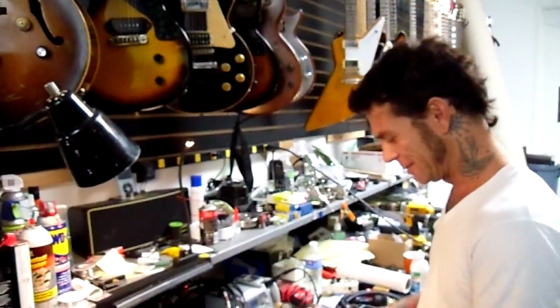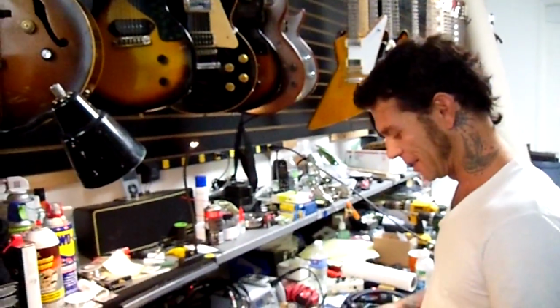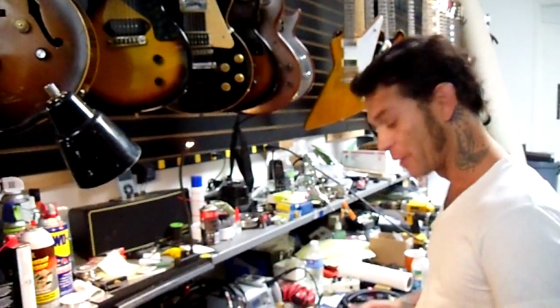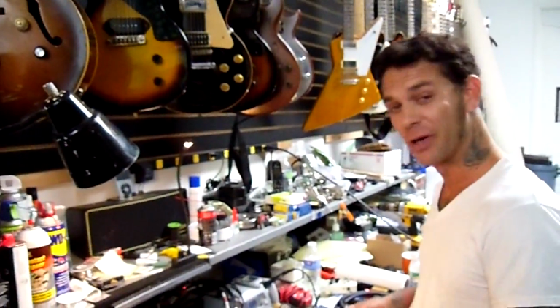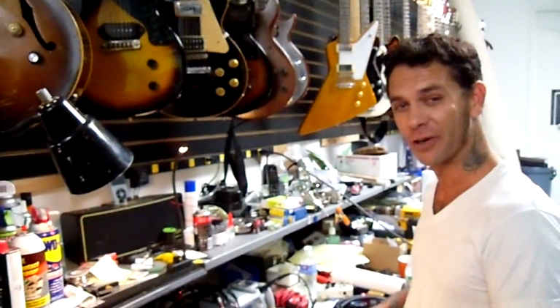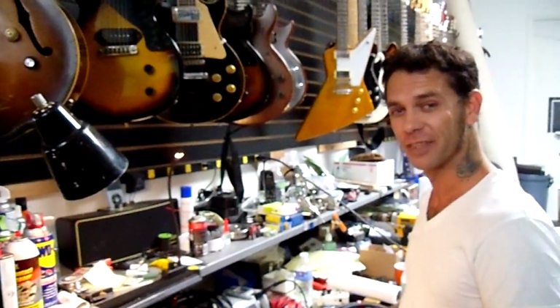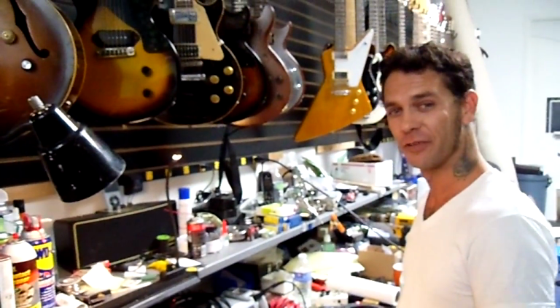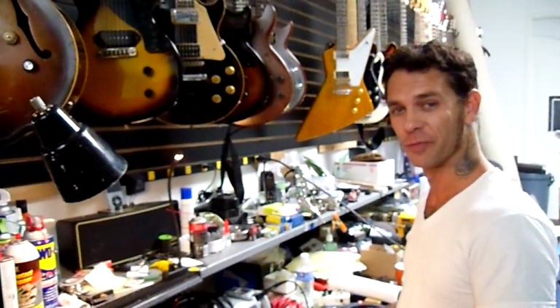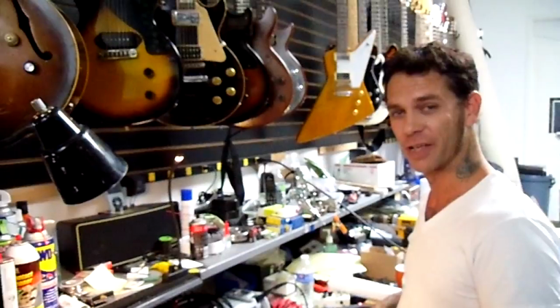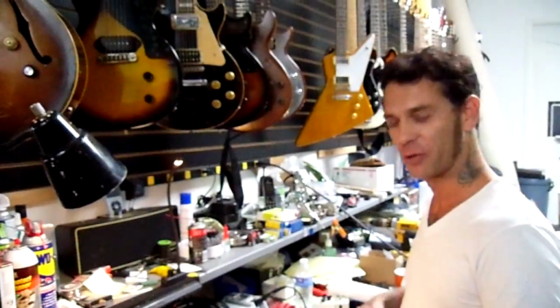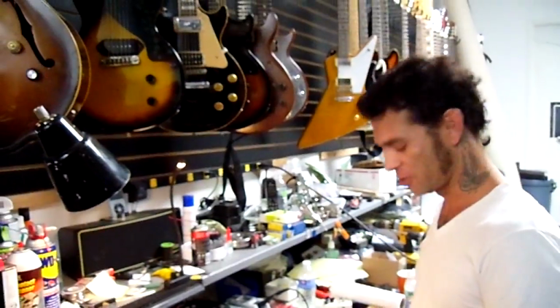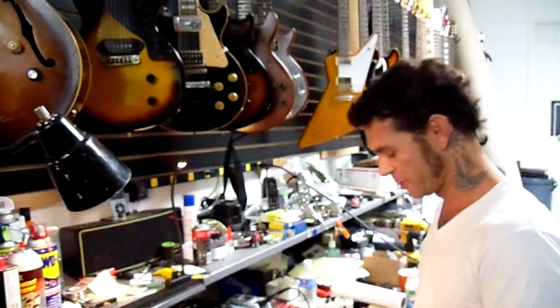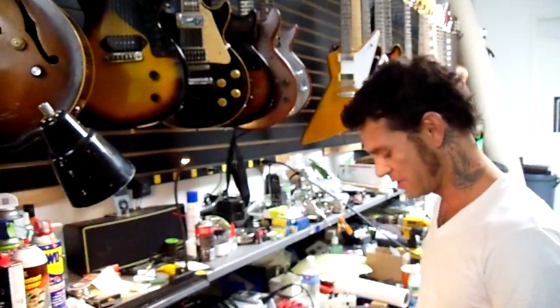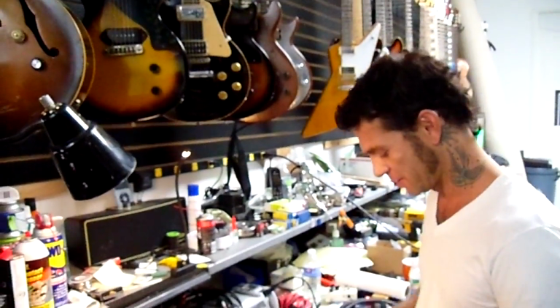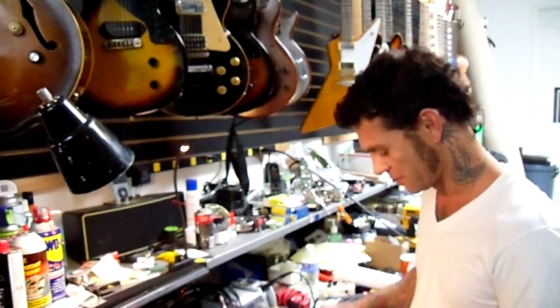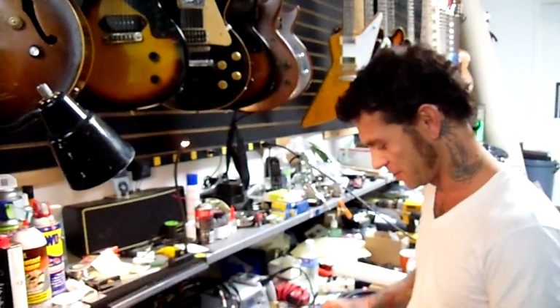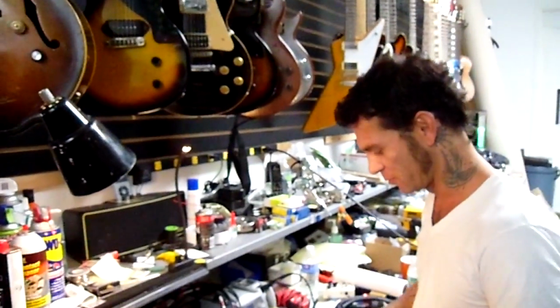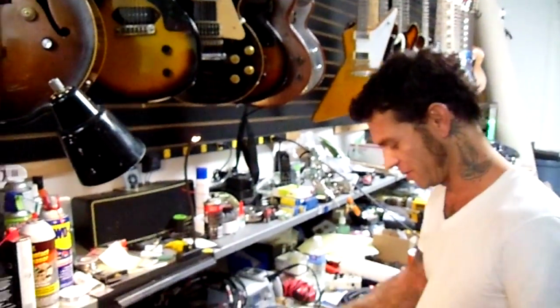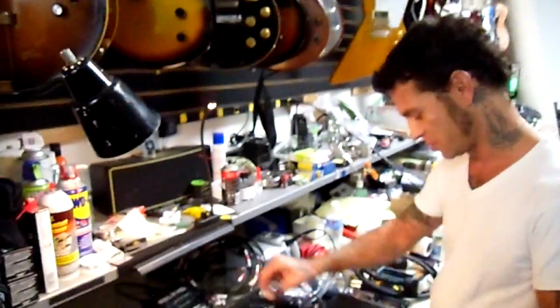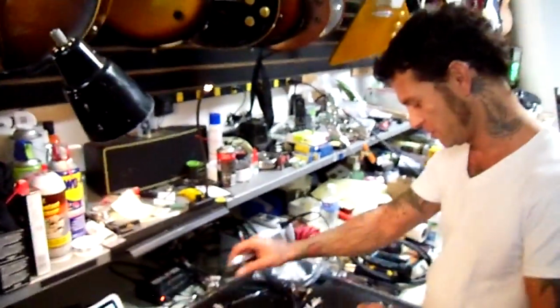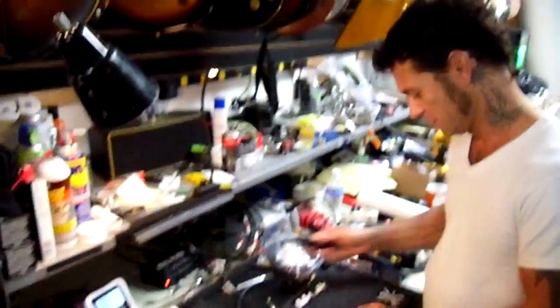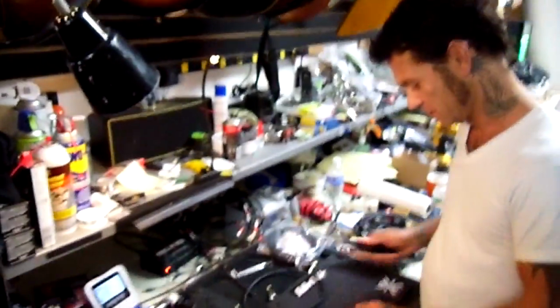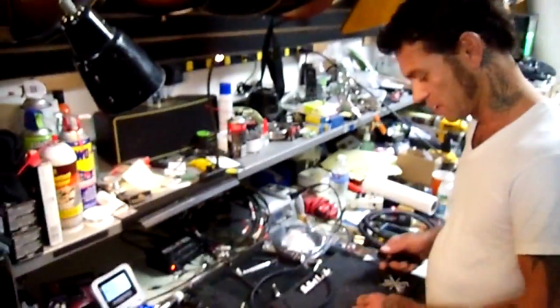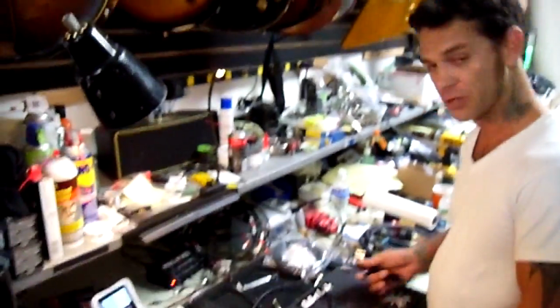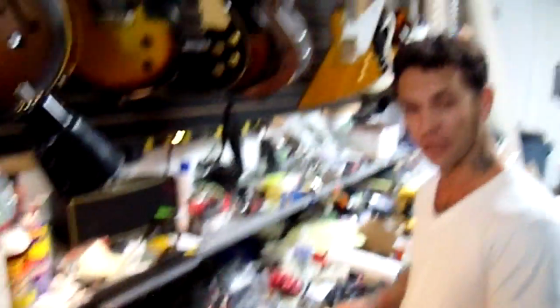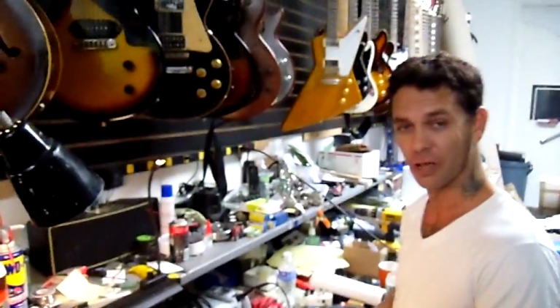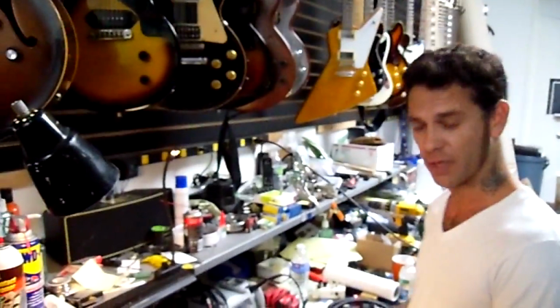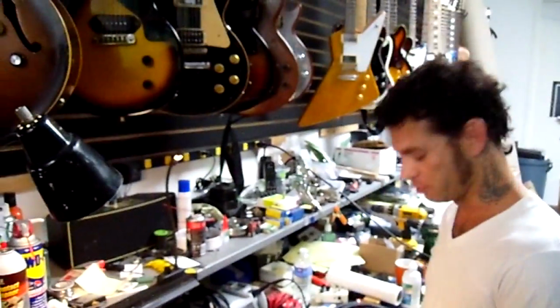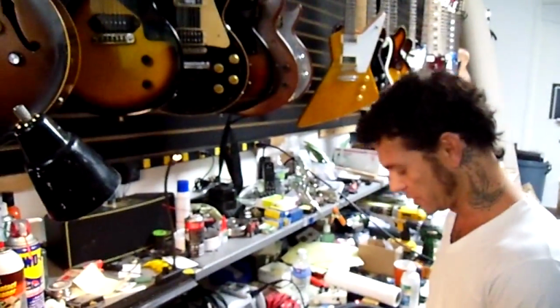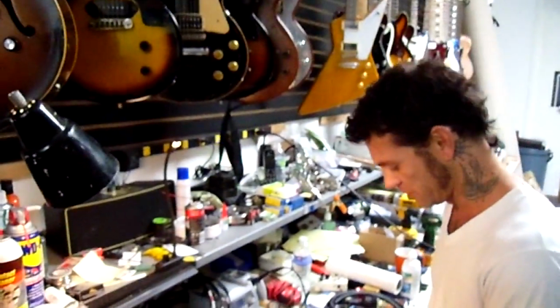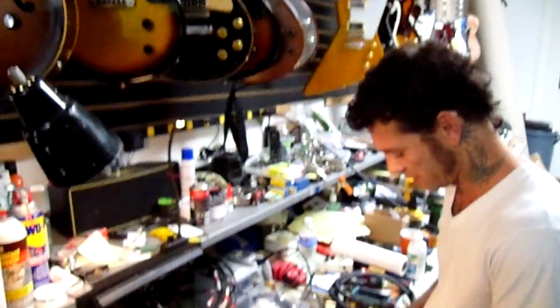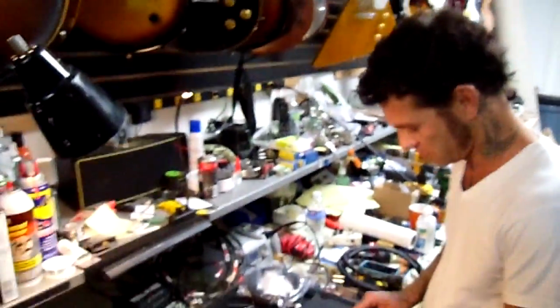Hey, I'm Punk Rock Dave with My Chemical Romance. I guitar tech for Ray Toro. I'm going to show you how to make a bullet slug cable.